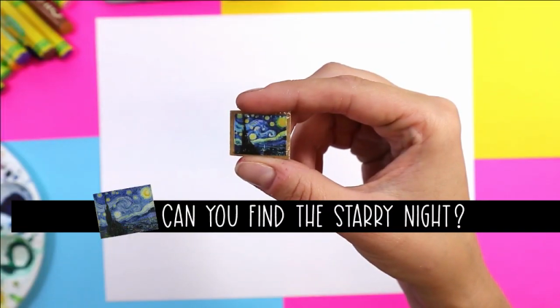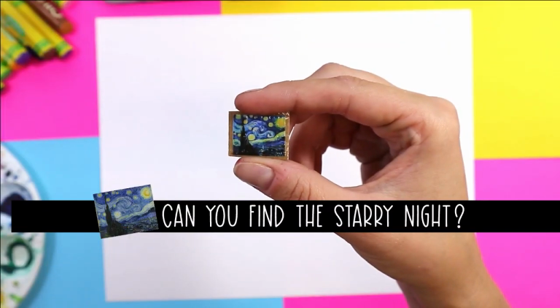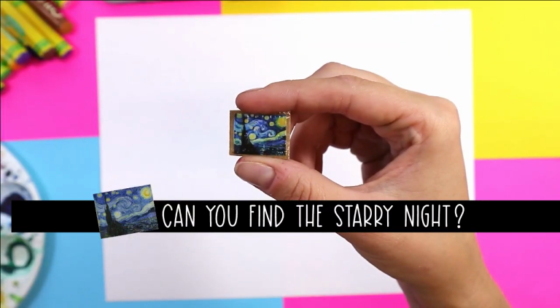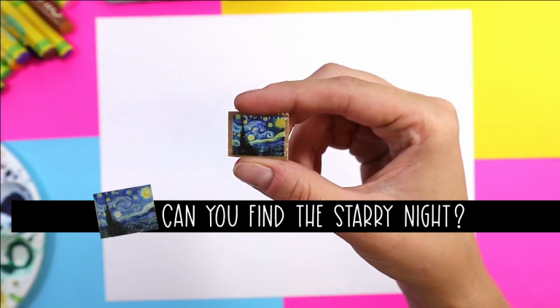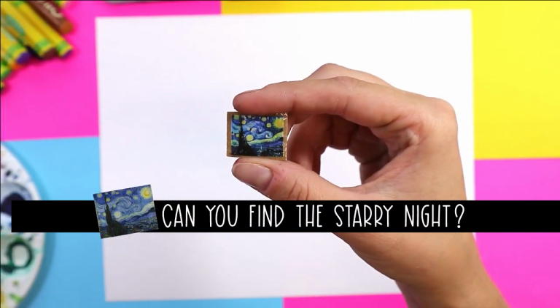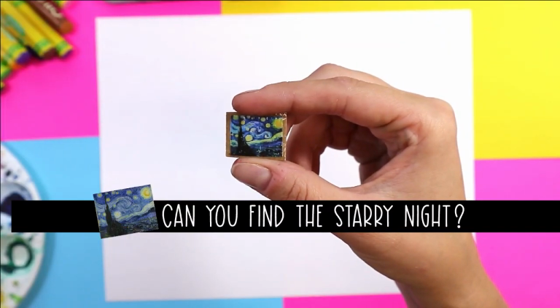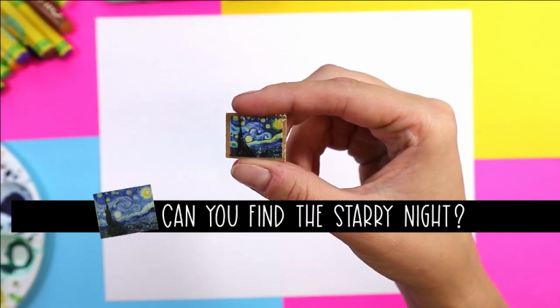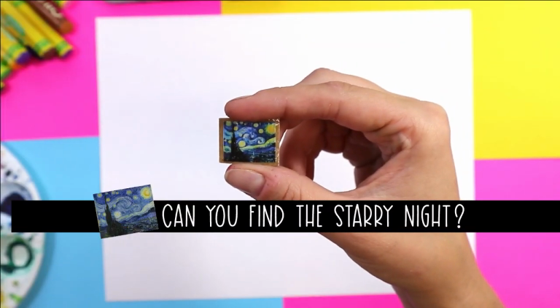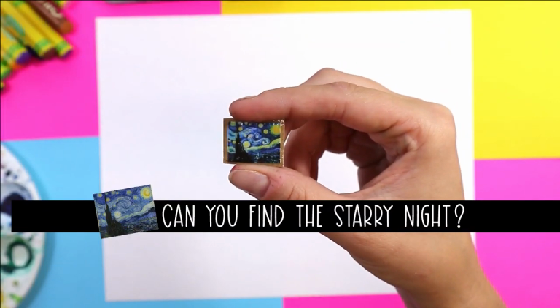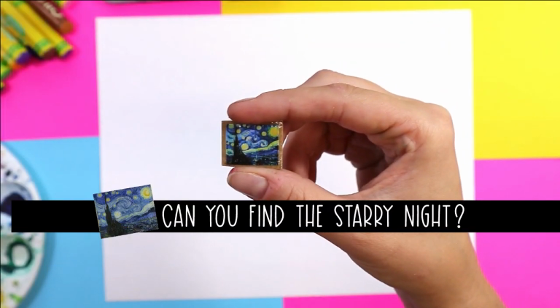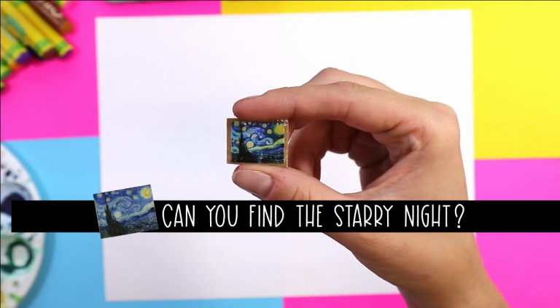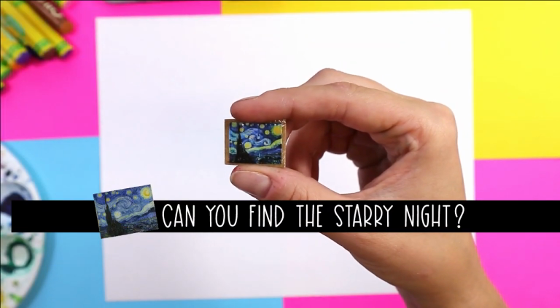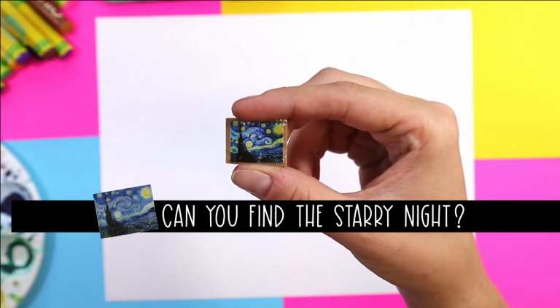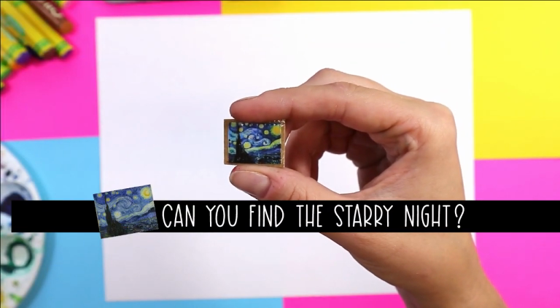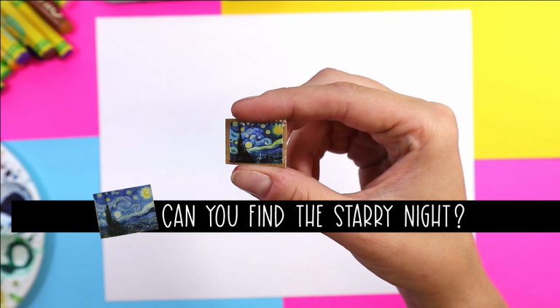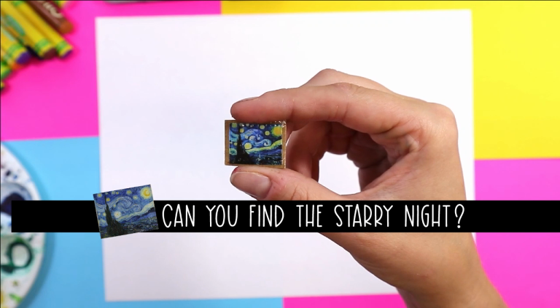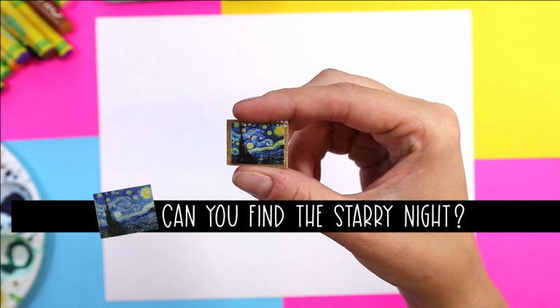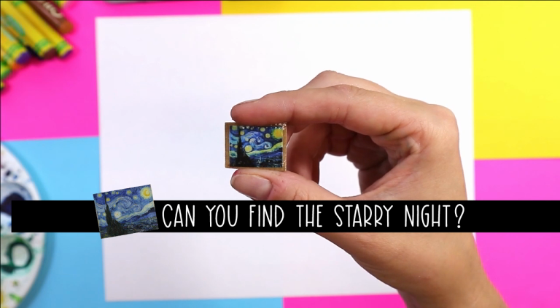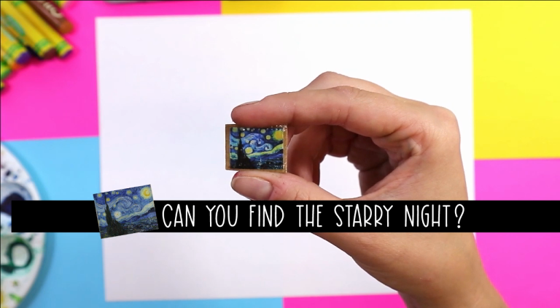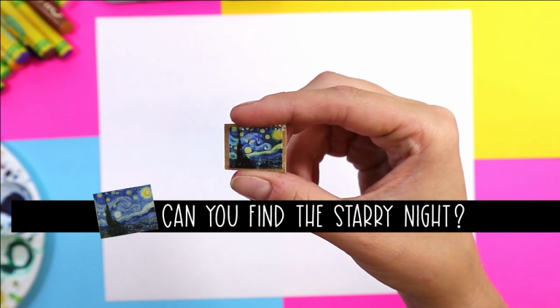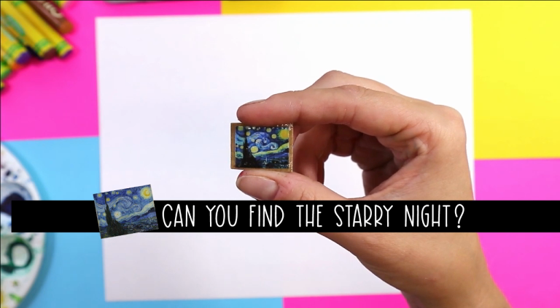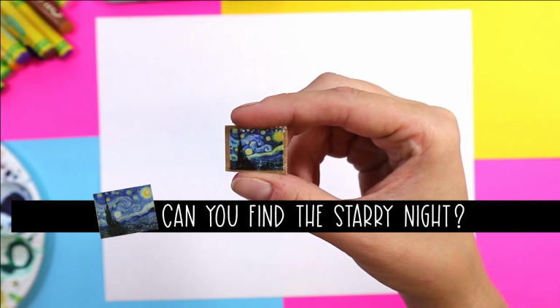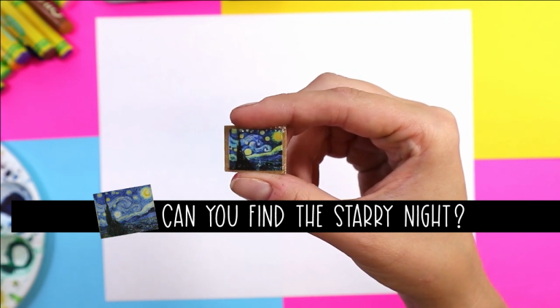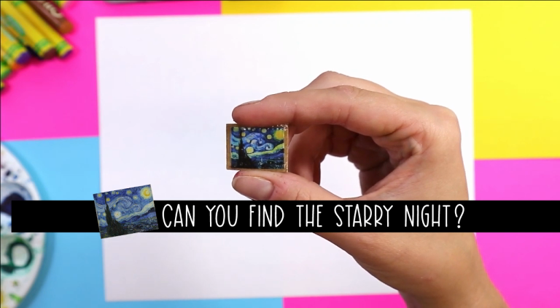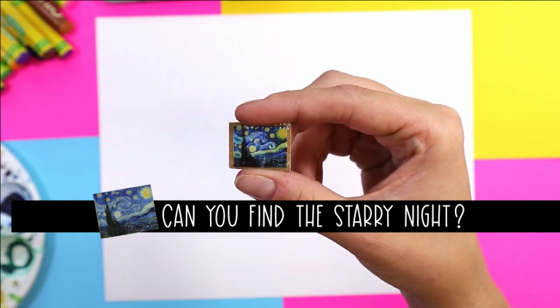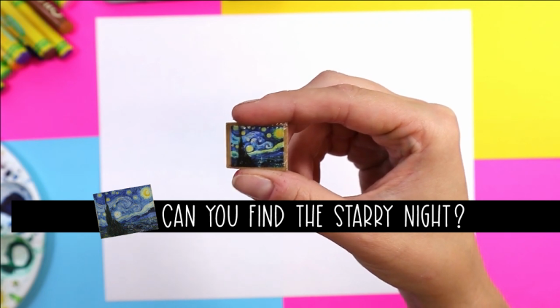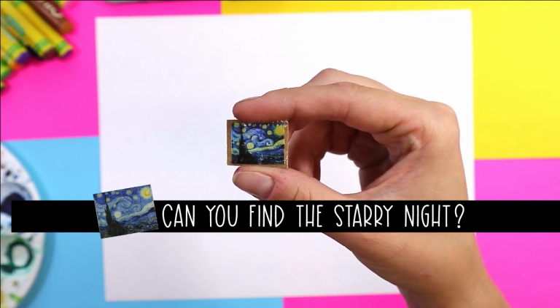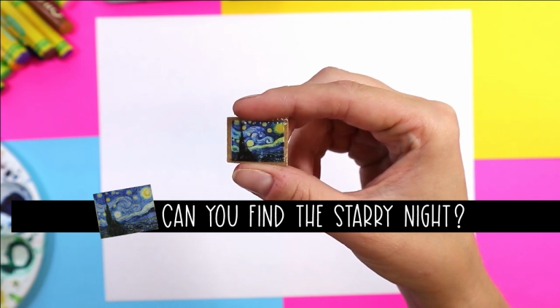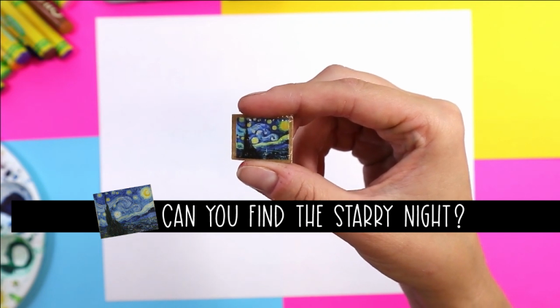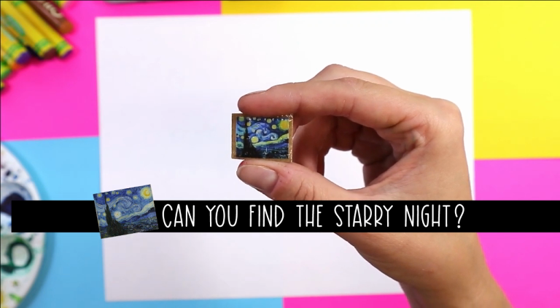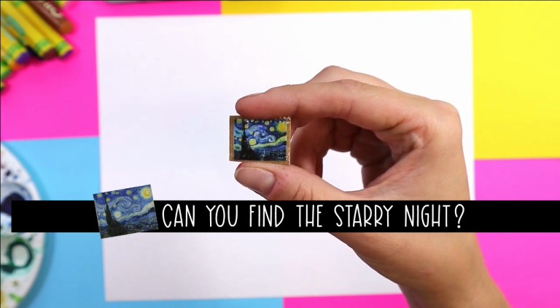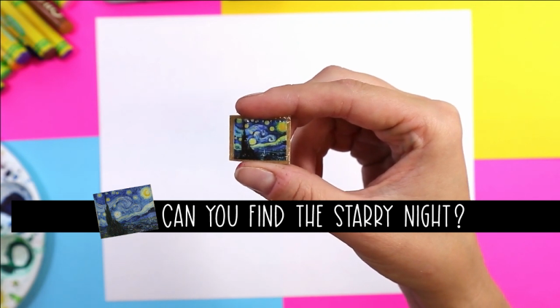Don't forget to keep your eyes open for Van Gogh's Starry Night, as it's hidden somewhere in this video.